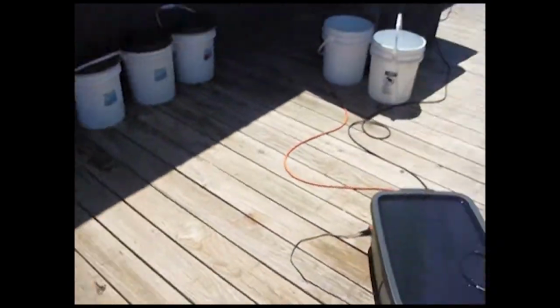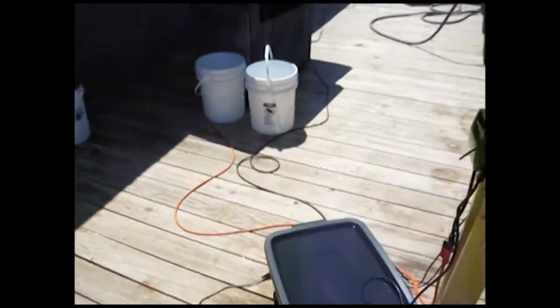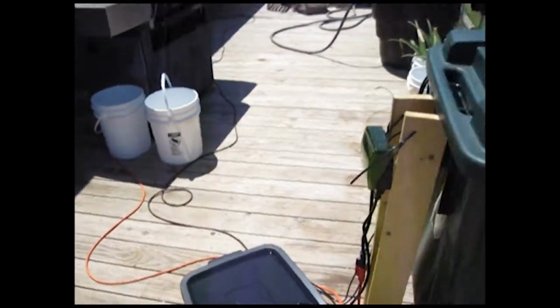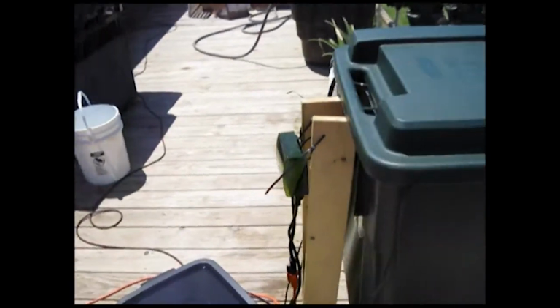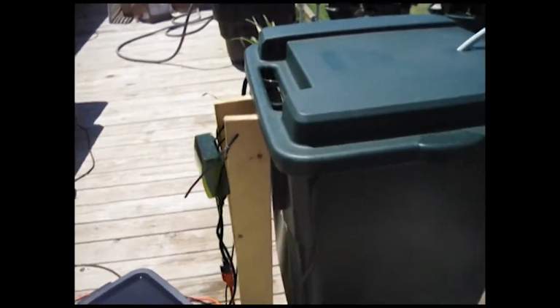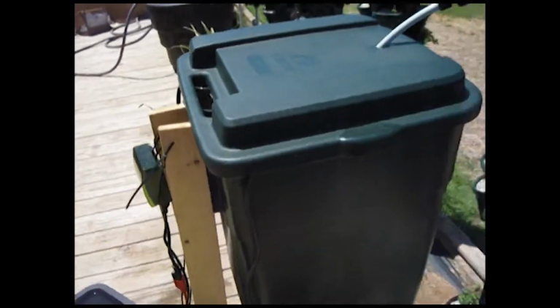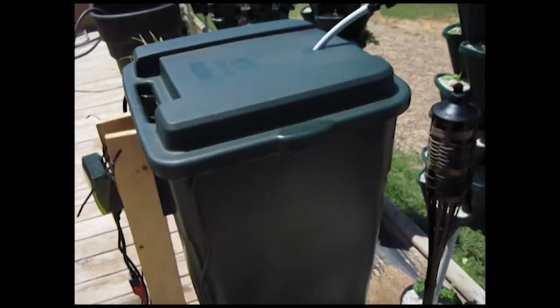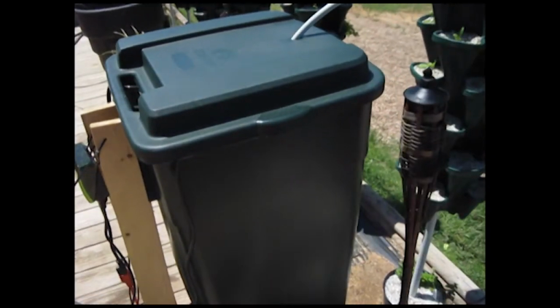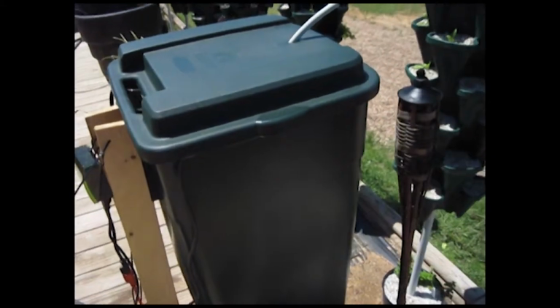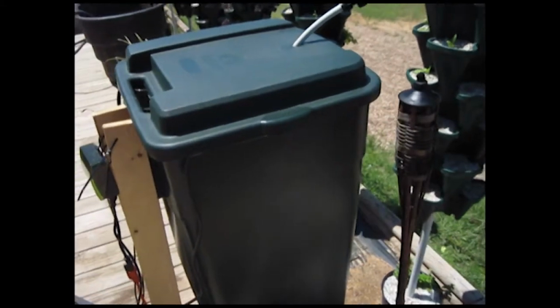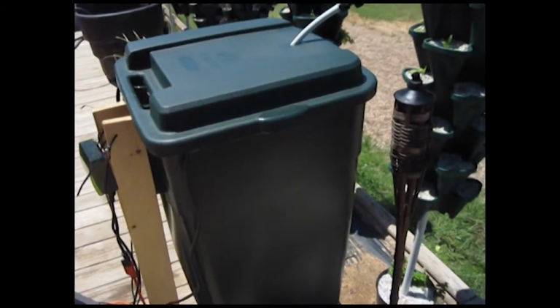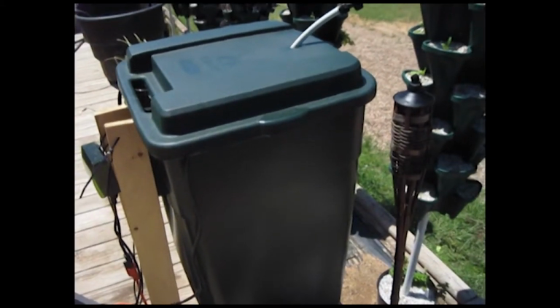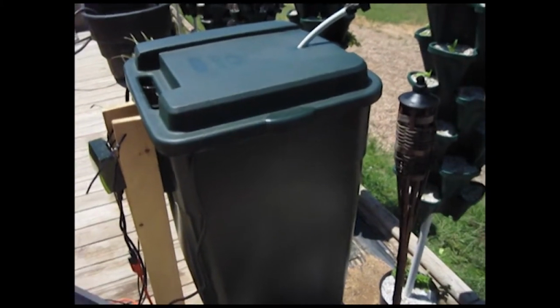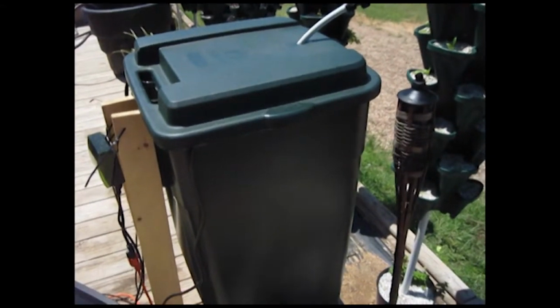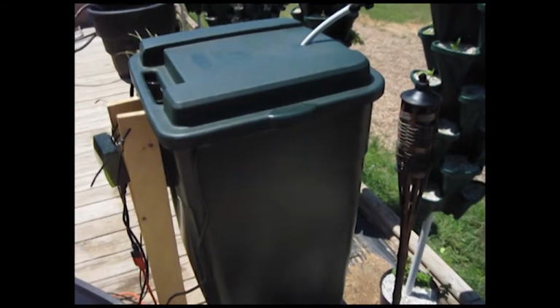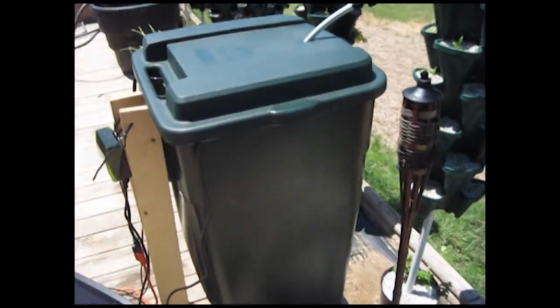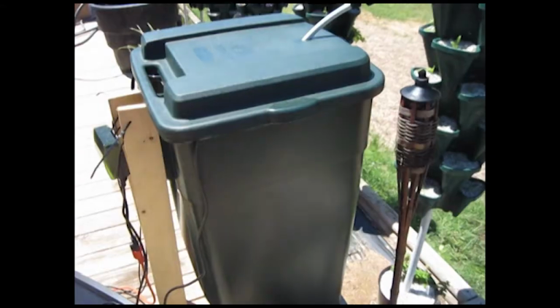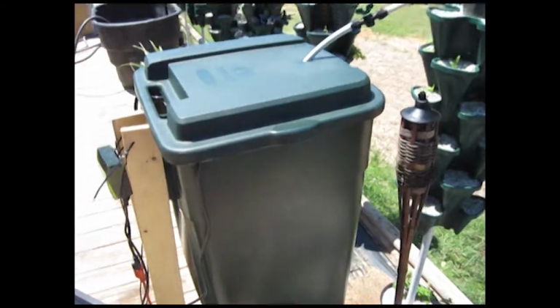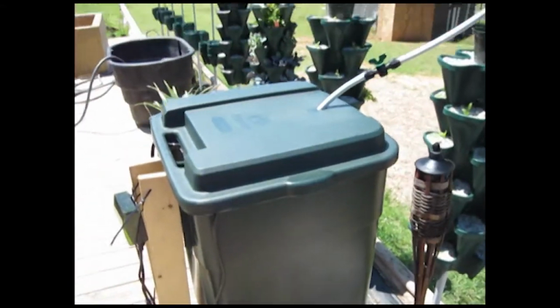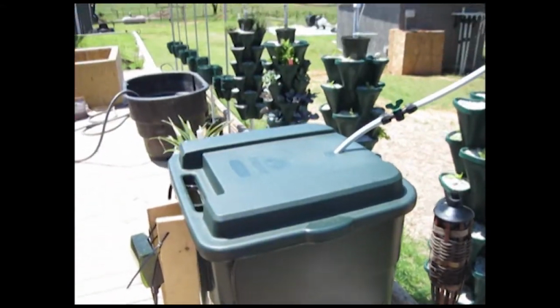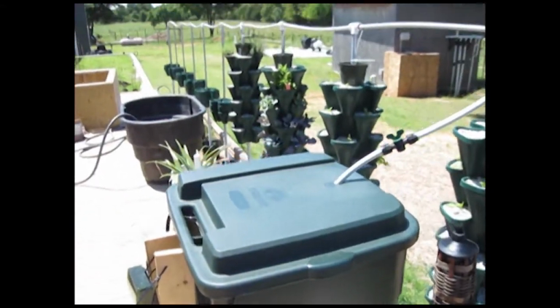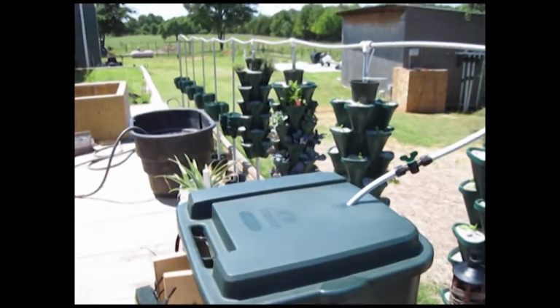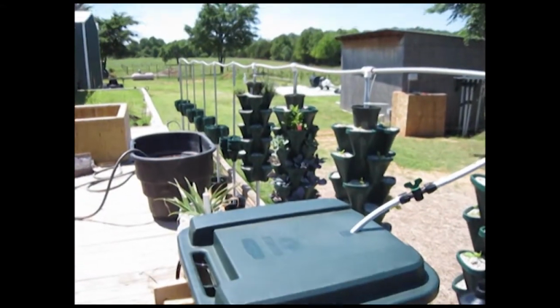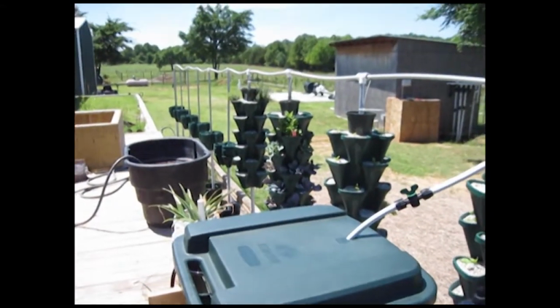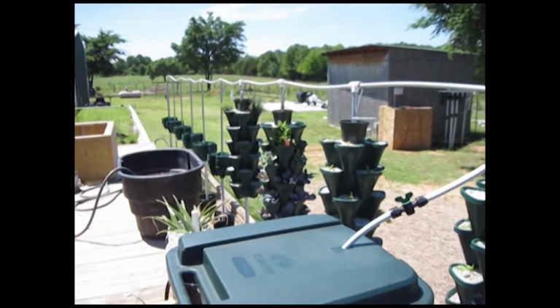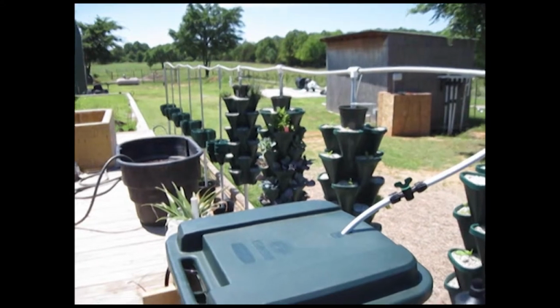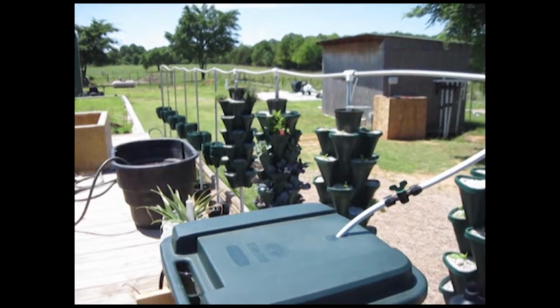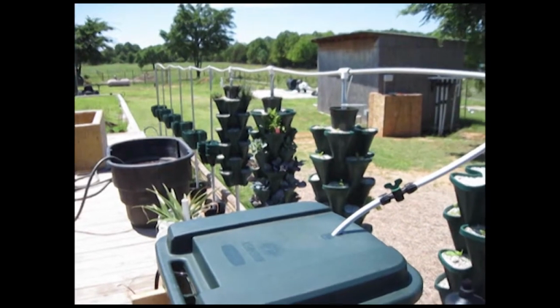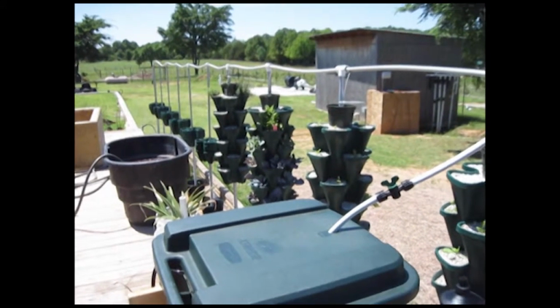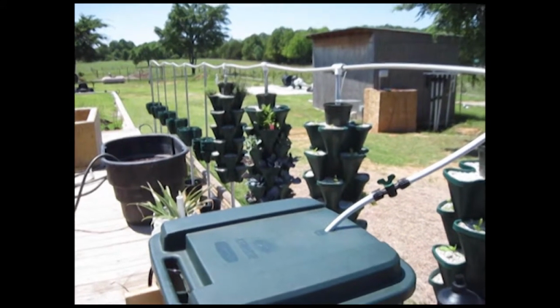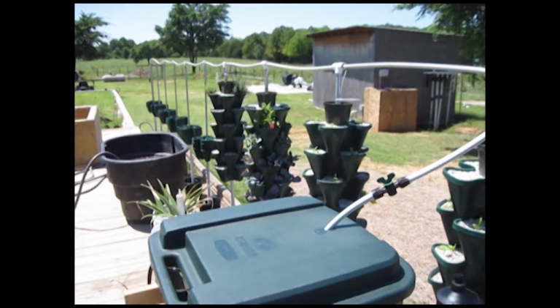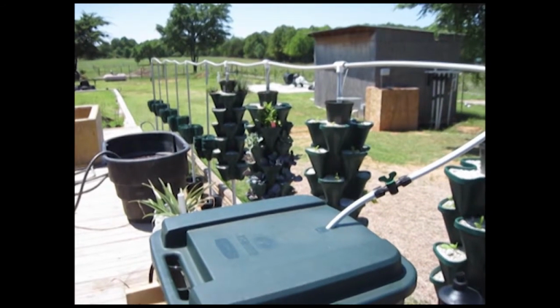Make sure you also put an air stone in each one of your nutrient reservoirs to give it the oxygen content that it really needs.